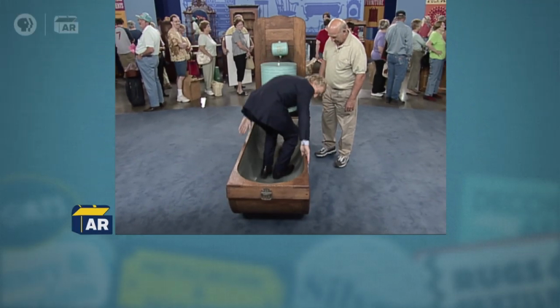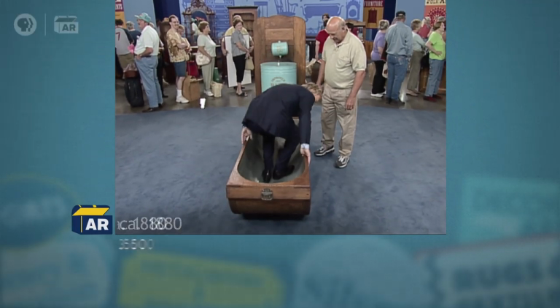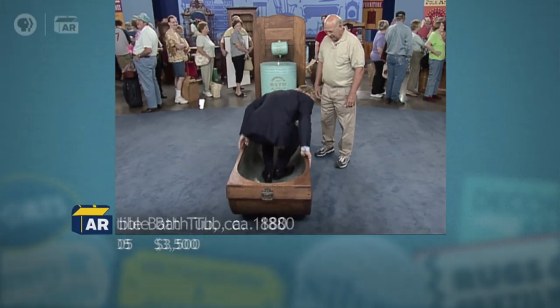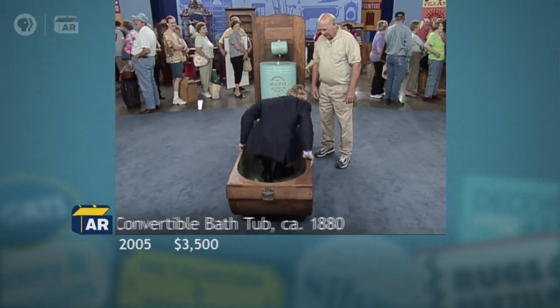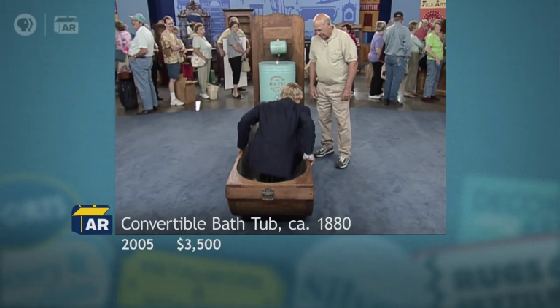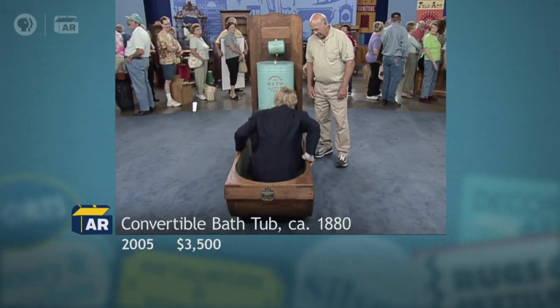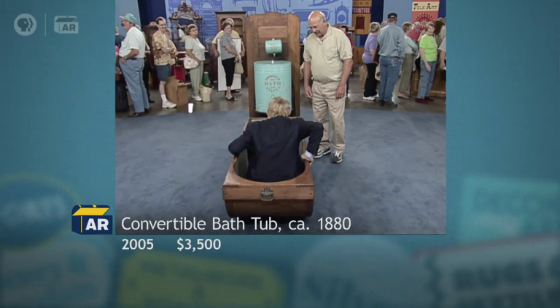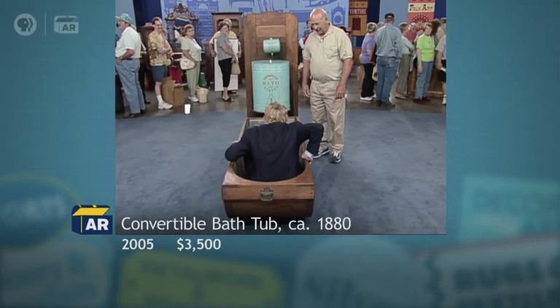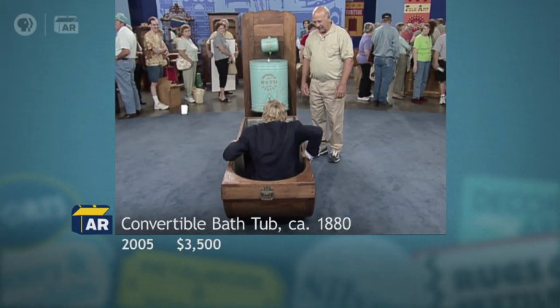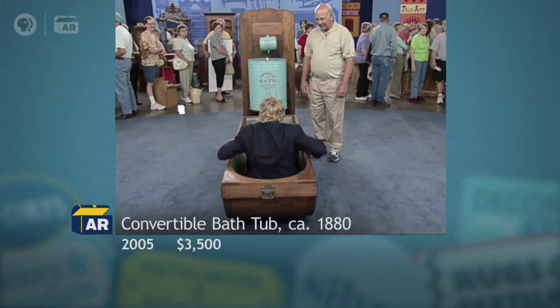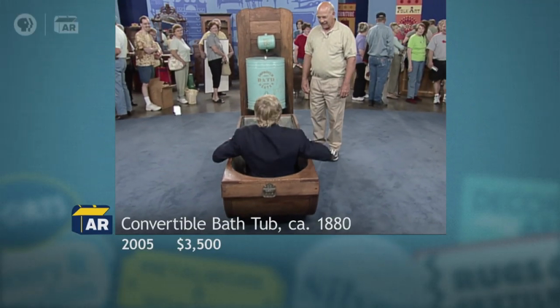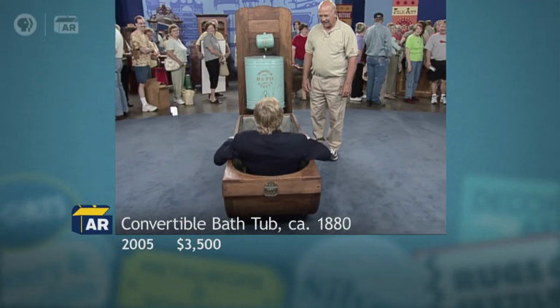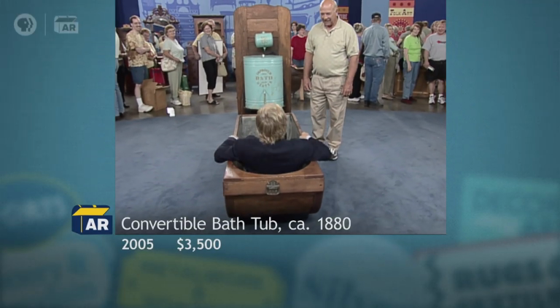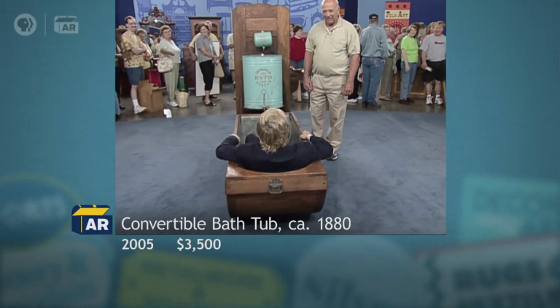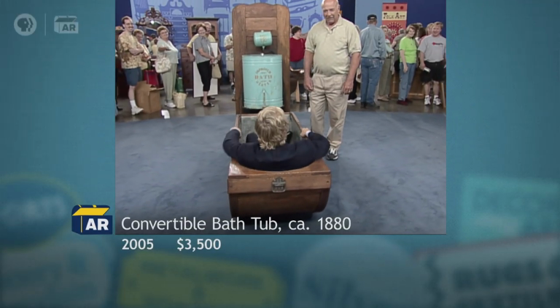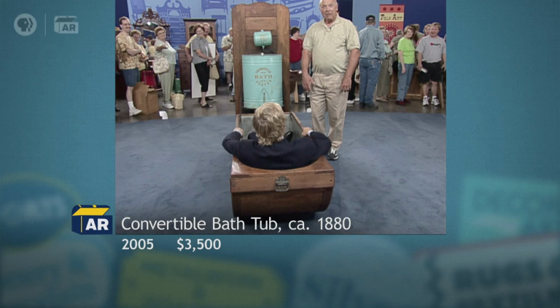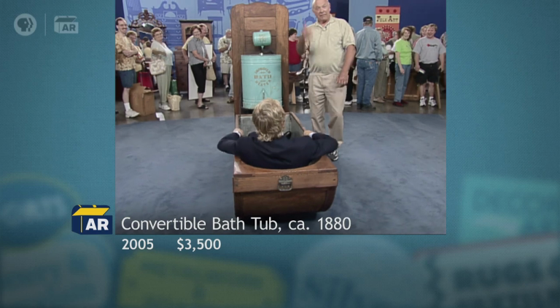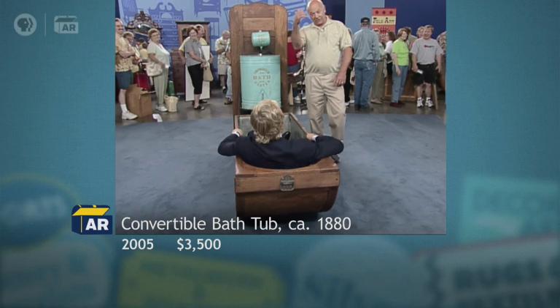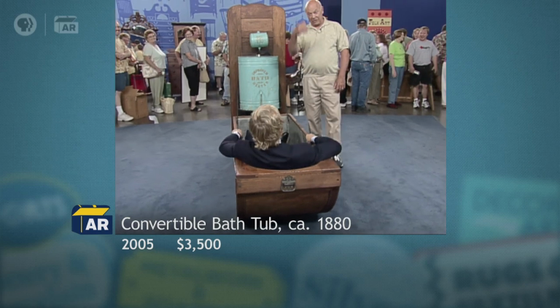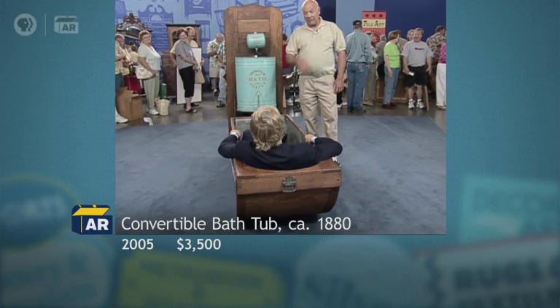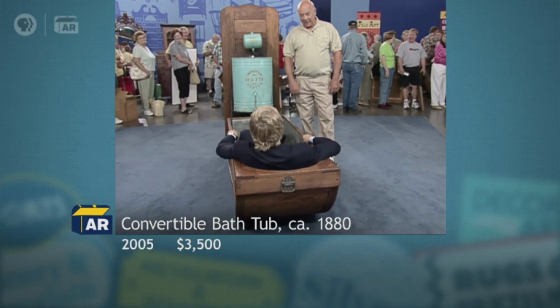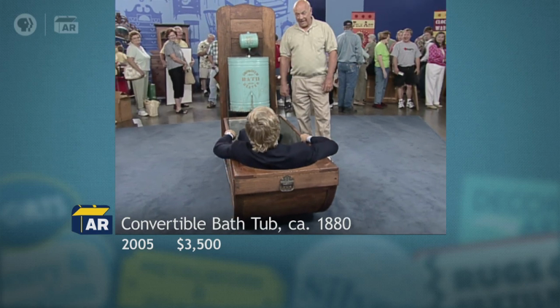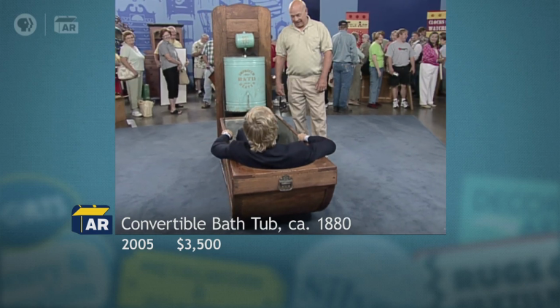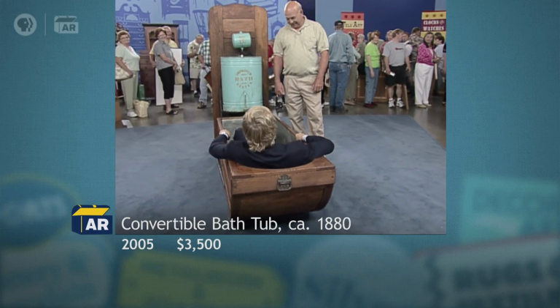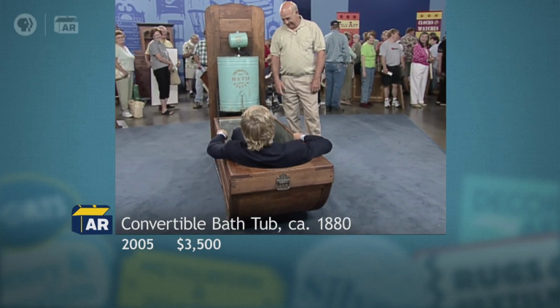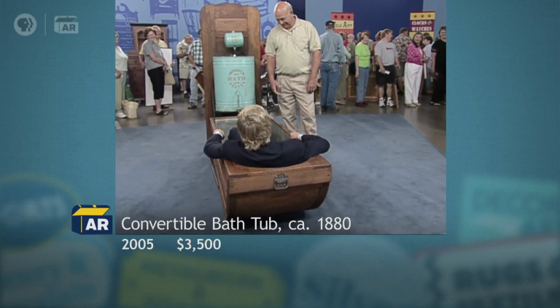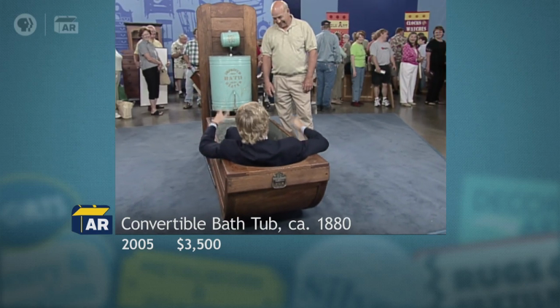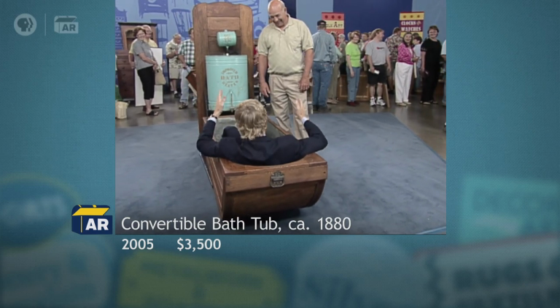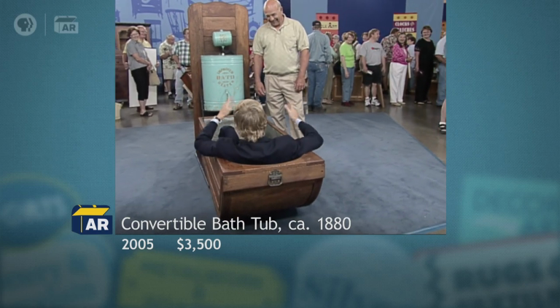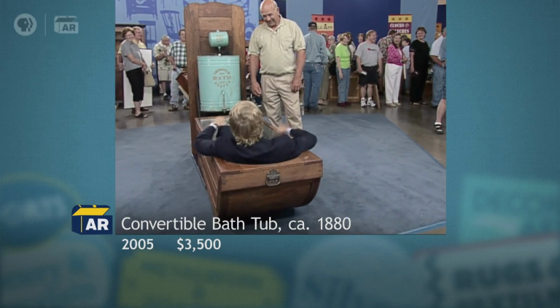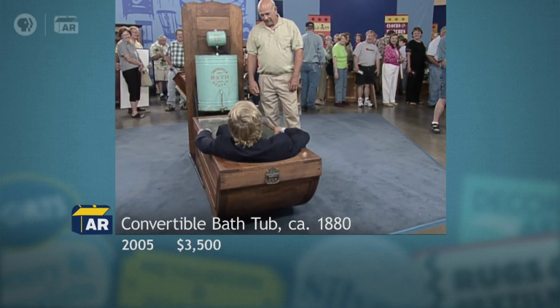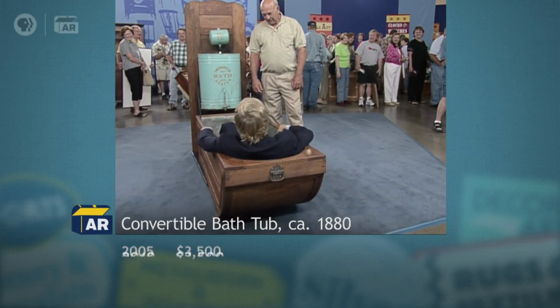Let me just see how... actually, it's pretty comfortable. That's not bad. Very nice. Thank you.